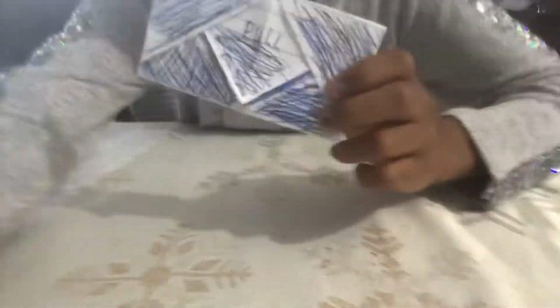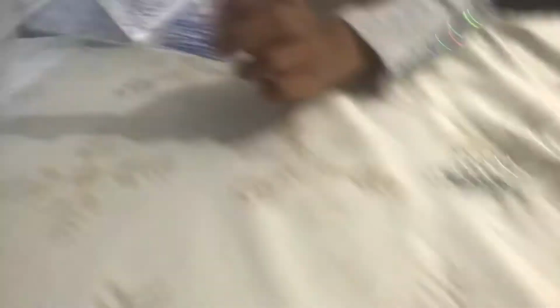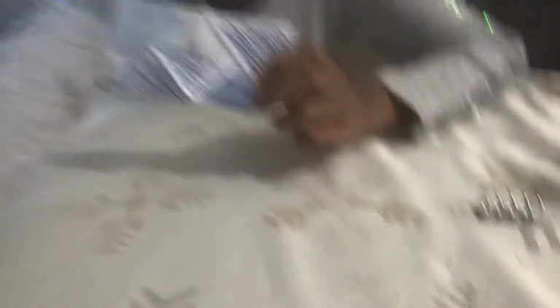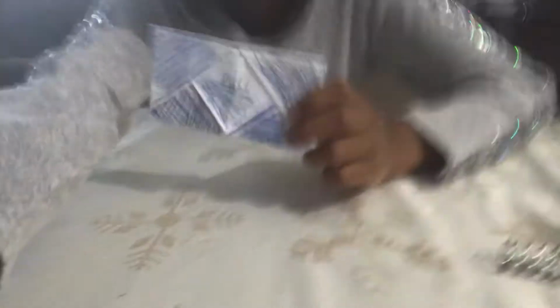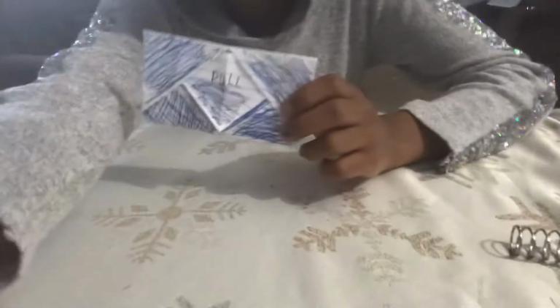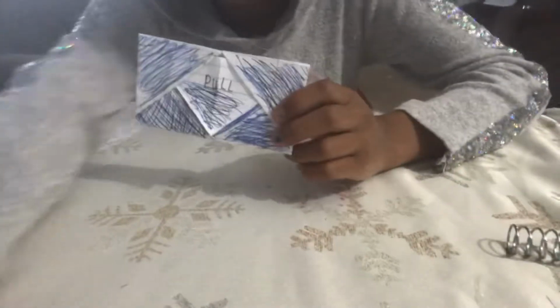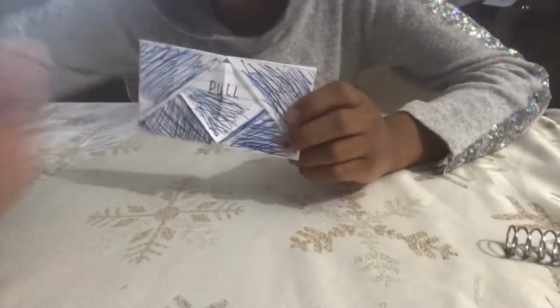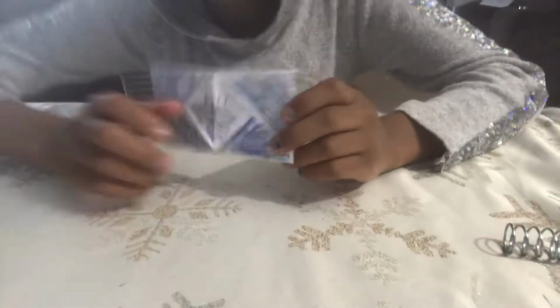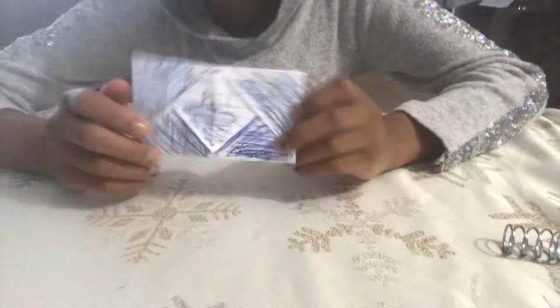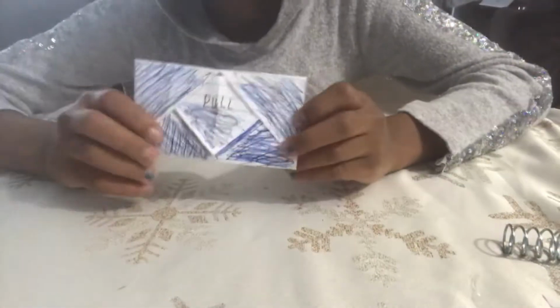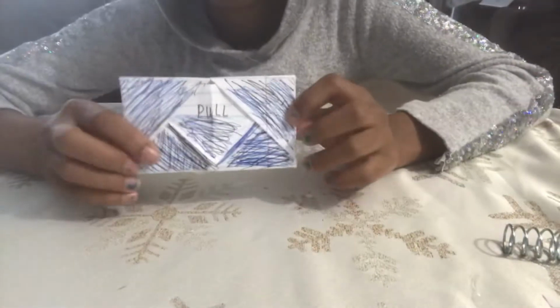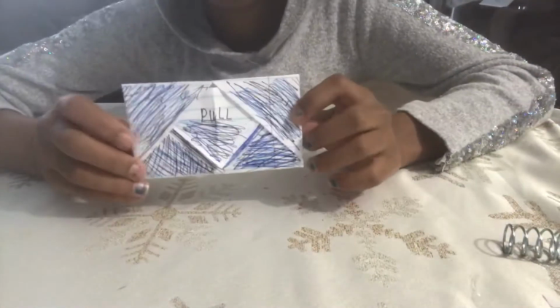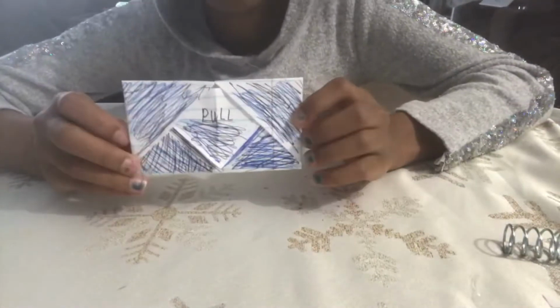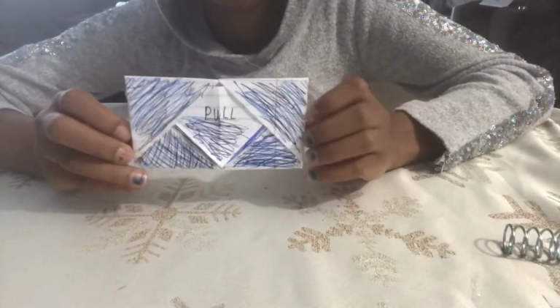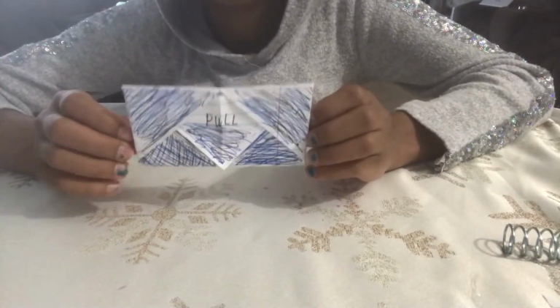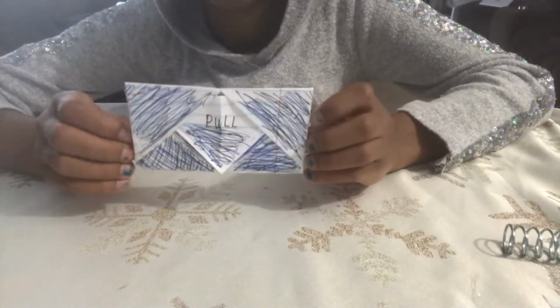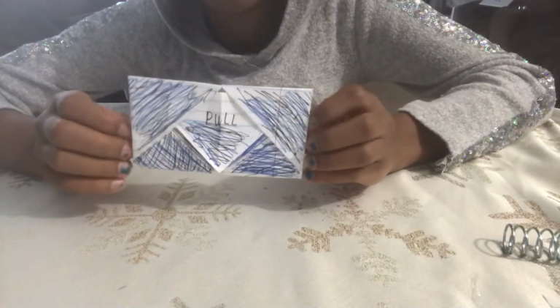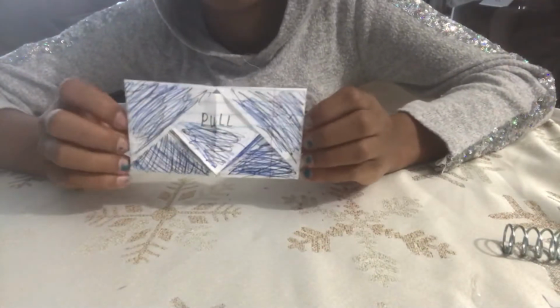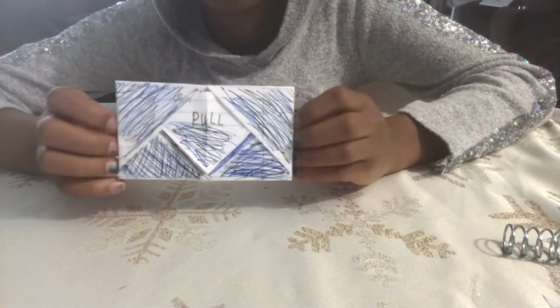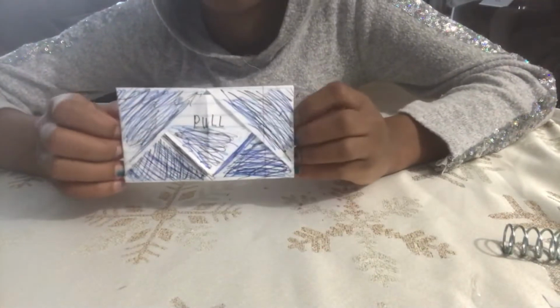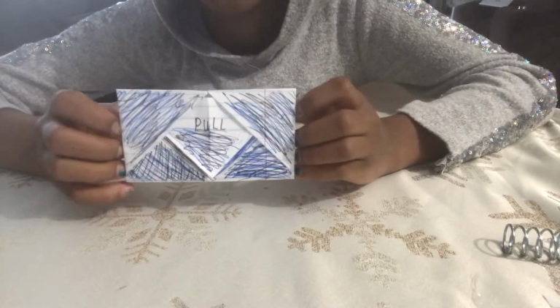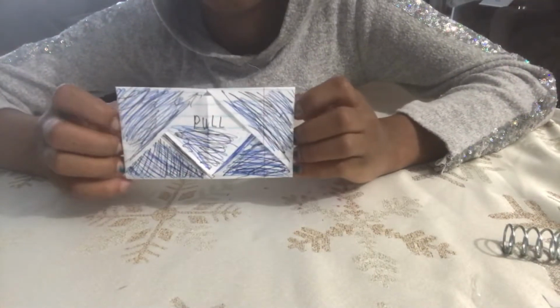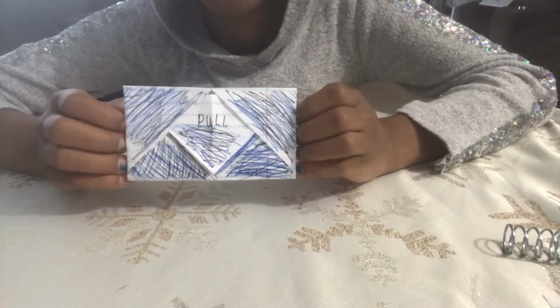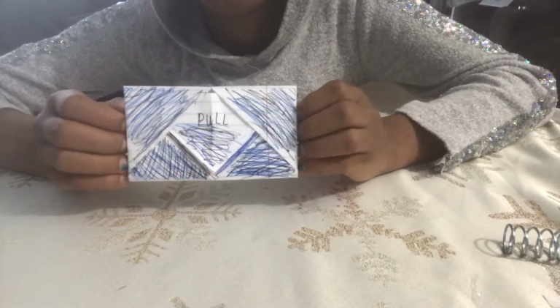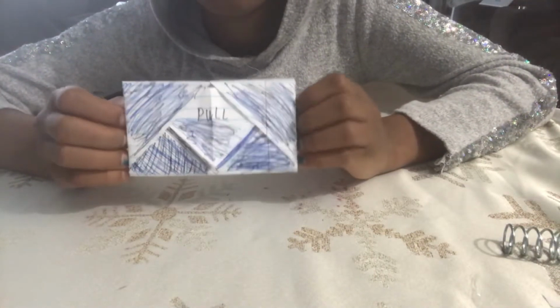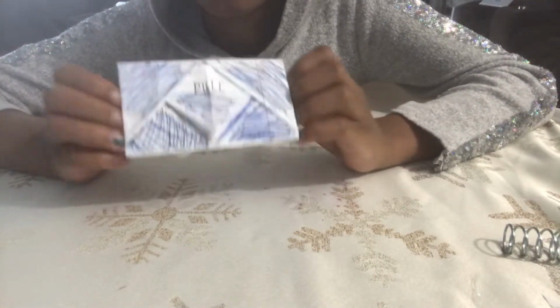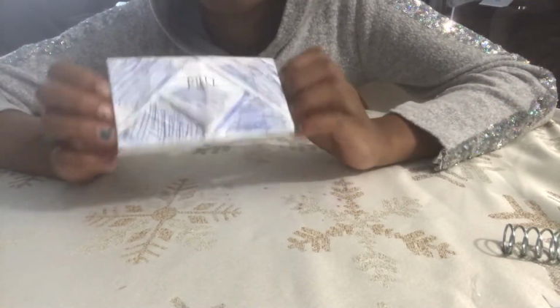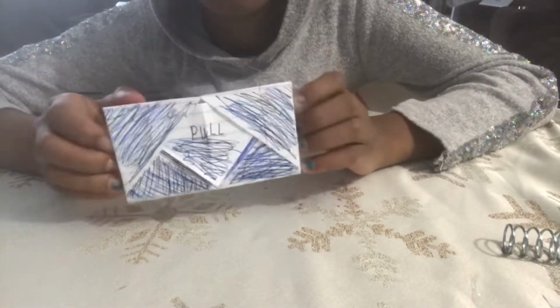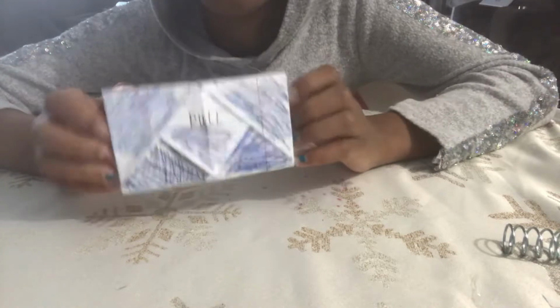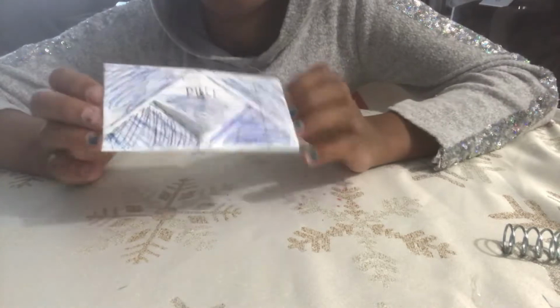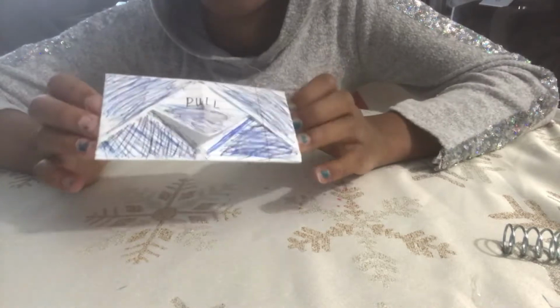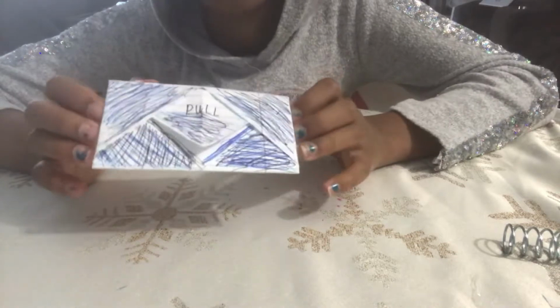Hey guys, what's up? It's your girl Leanna again back with another video.